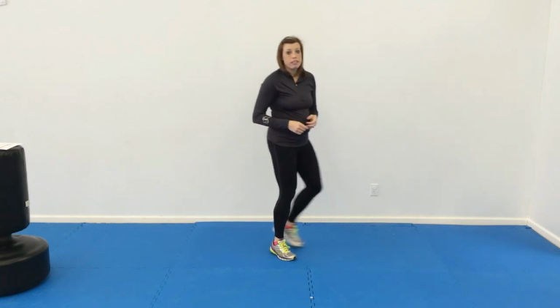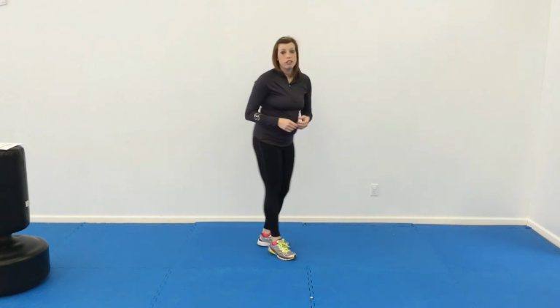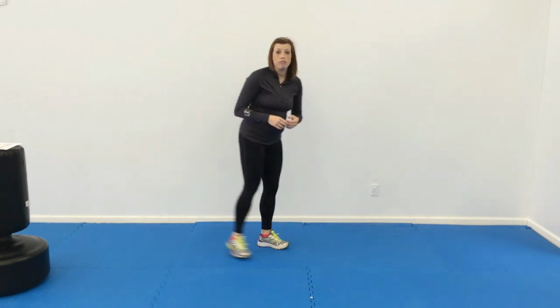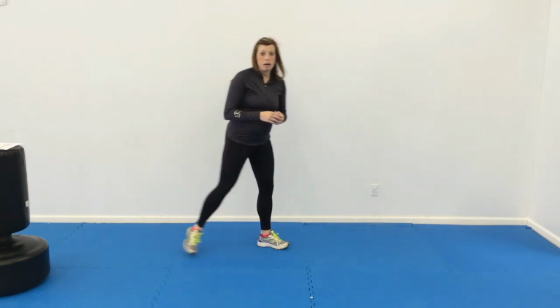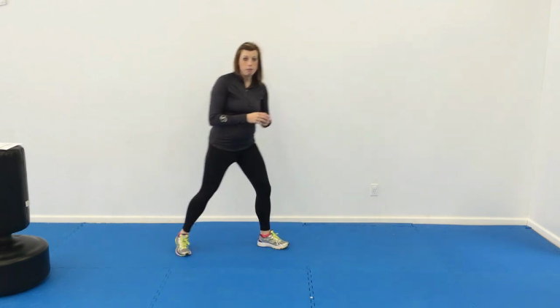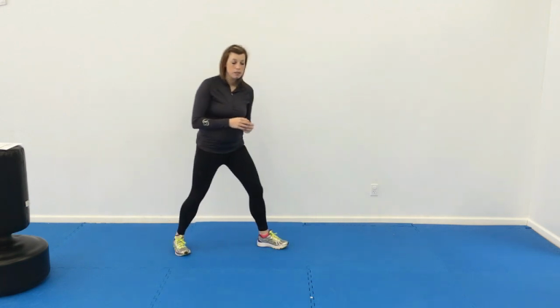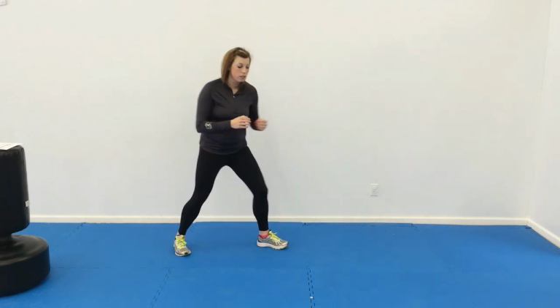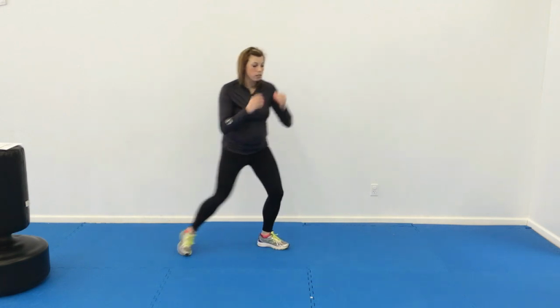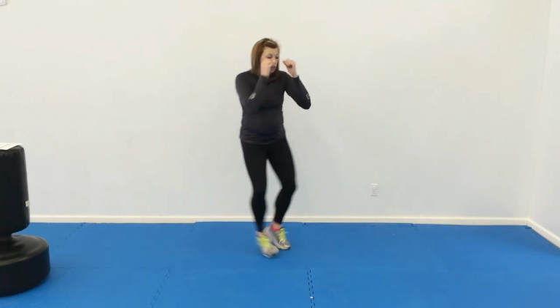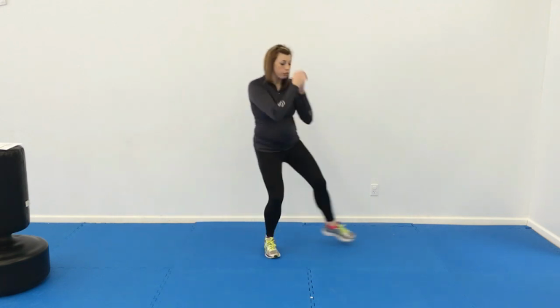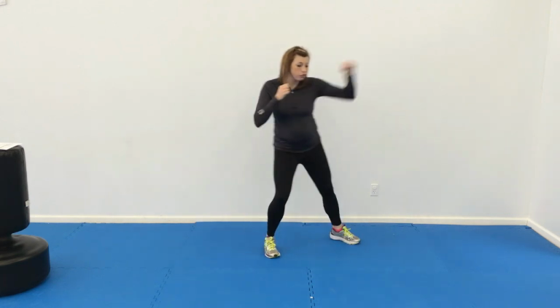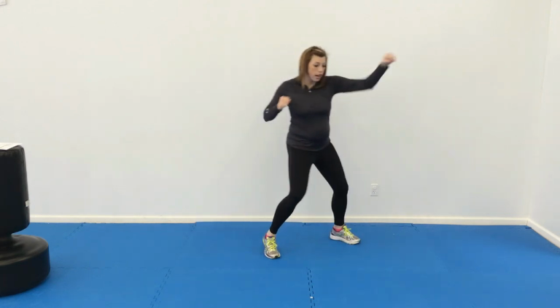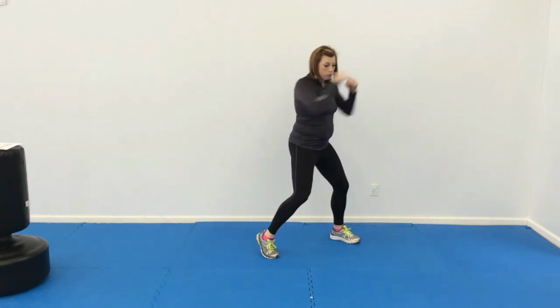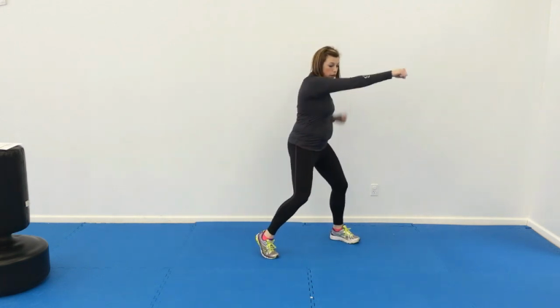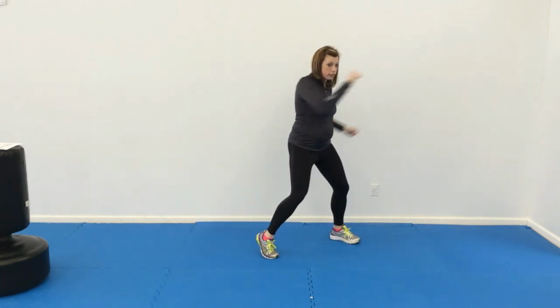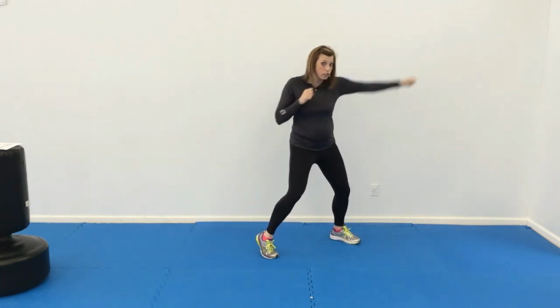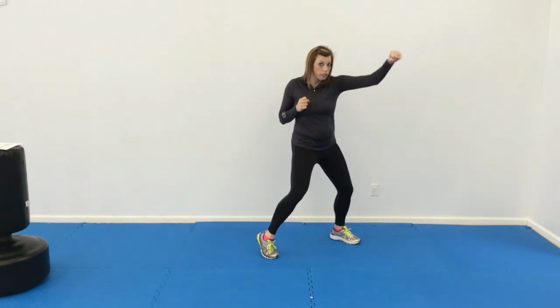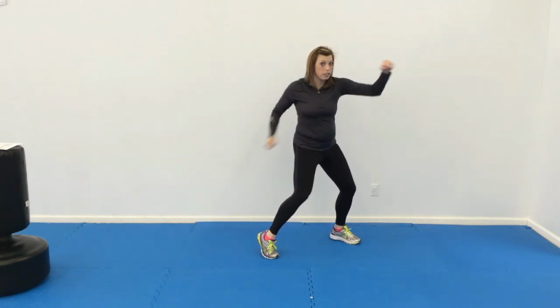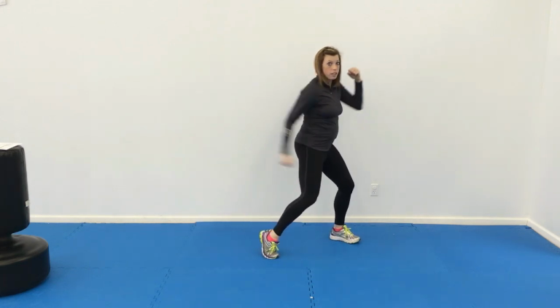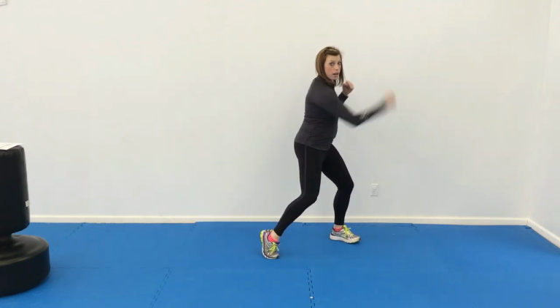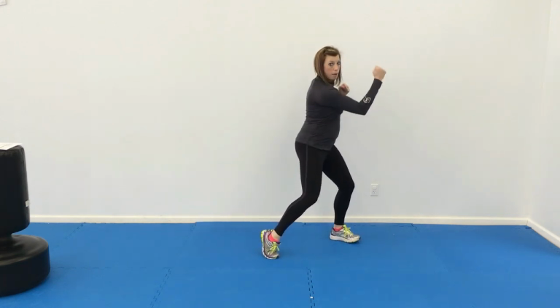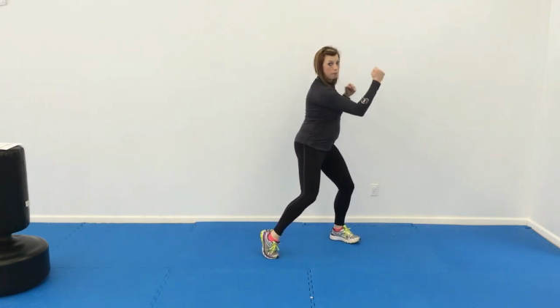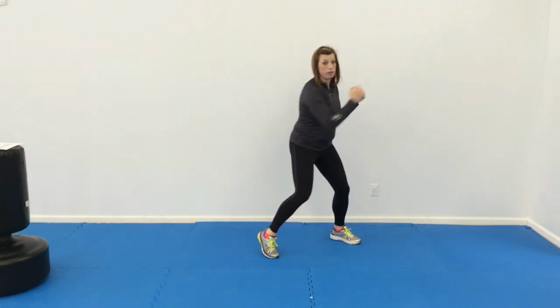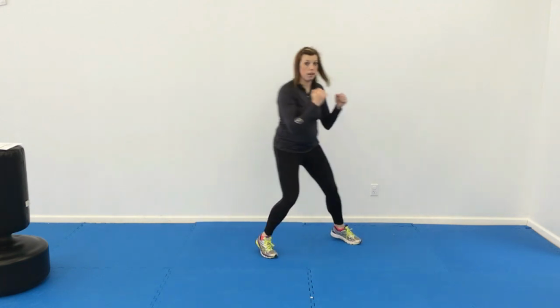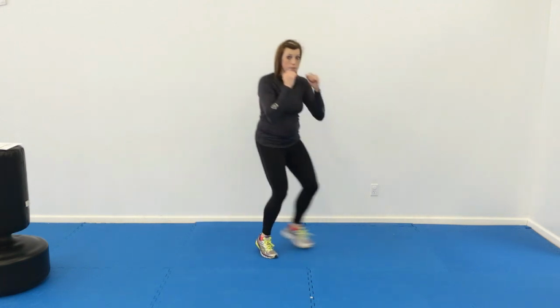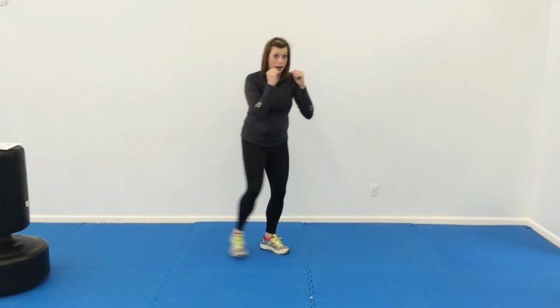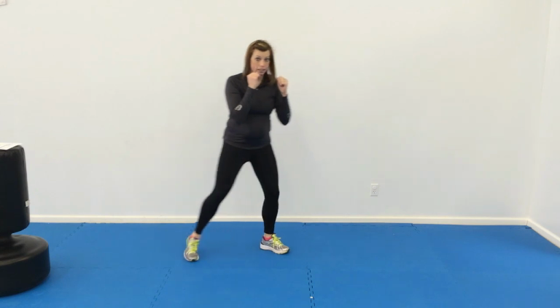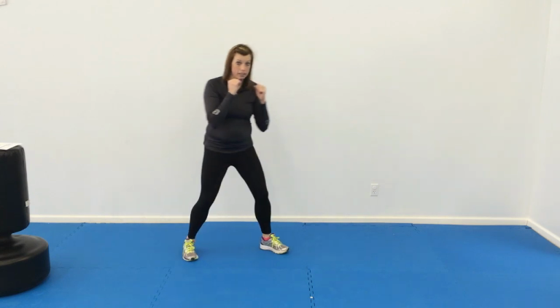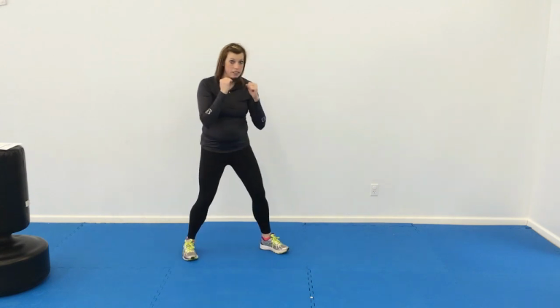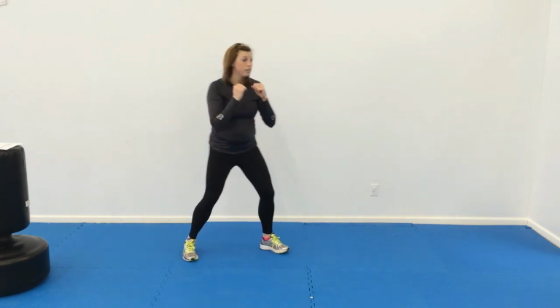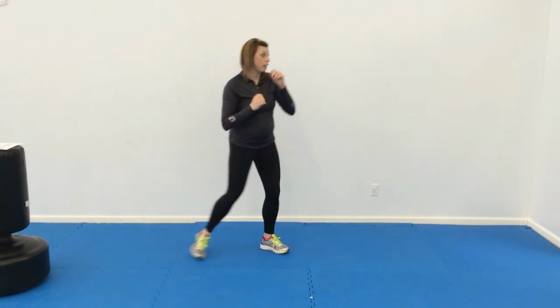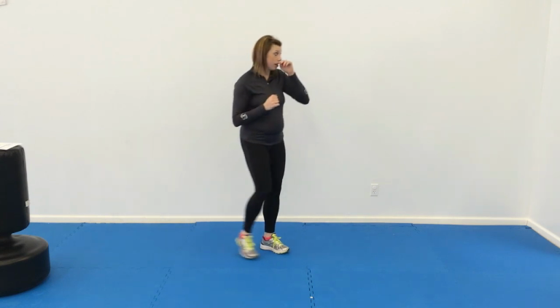Number one, make it a little more difficult. Now as they shuffle up, they're going to do jab cross, hook, upper, and back.